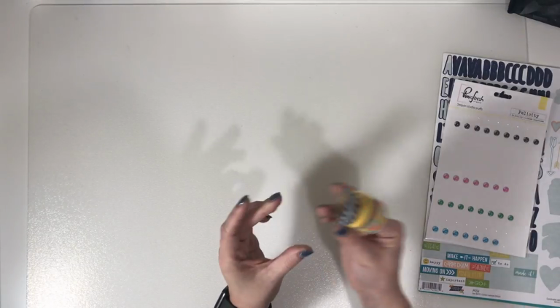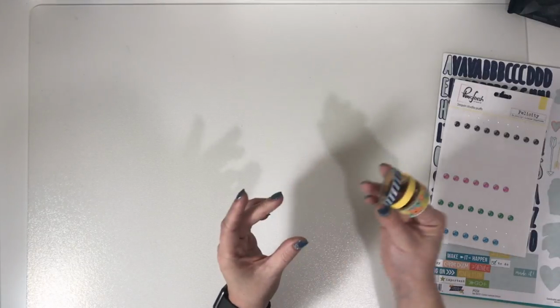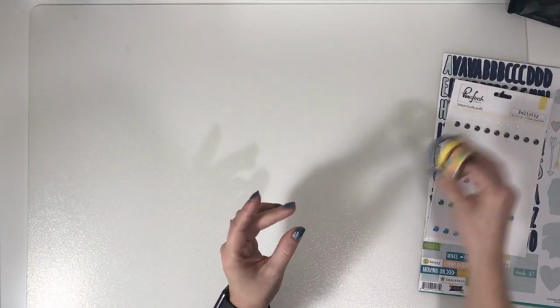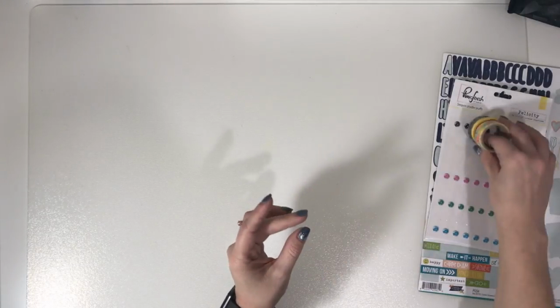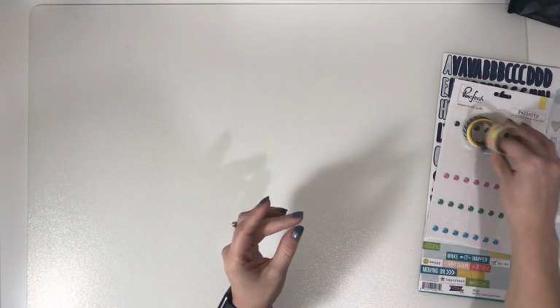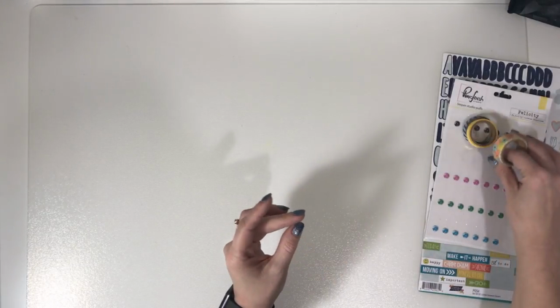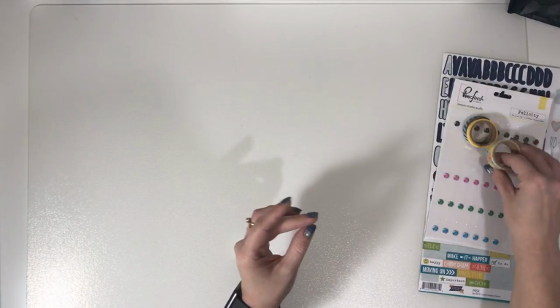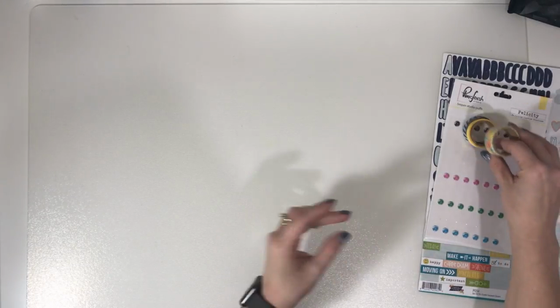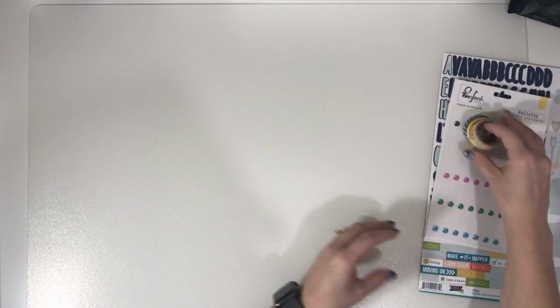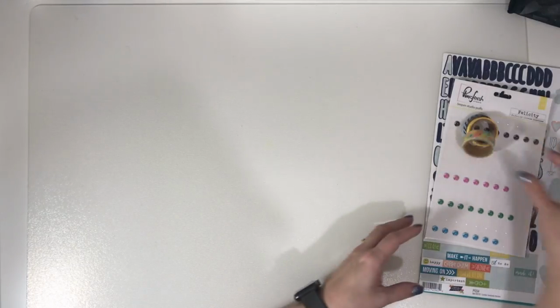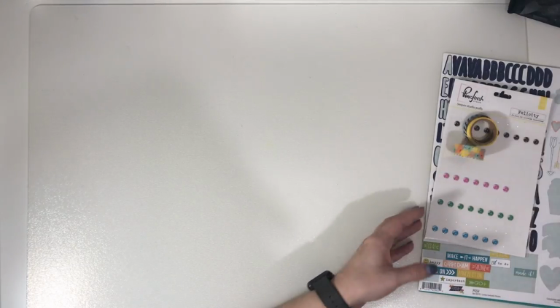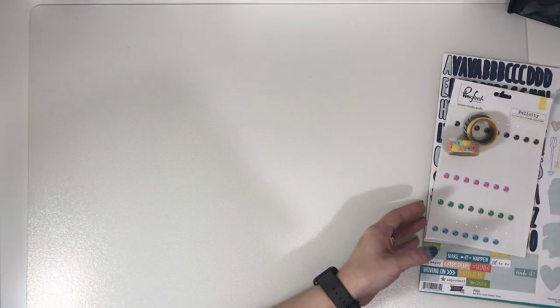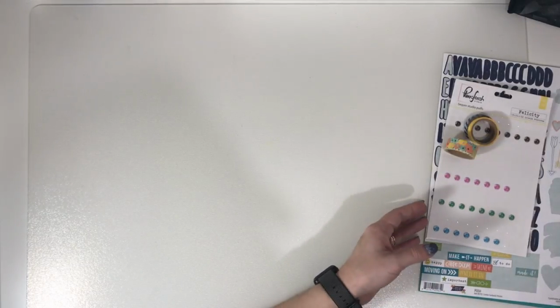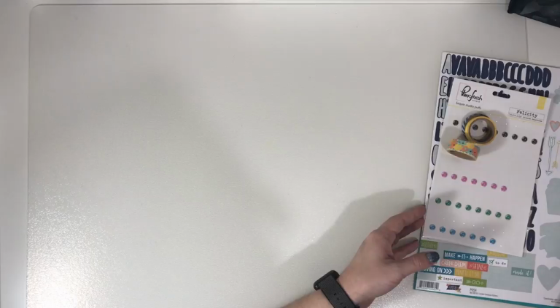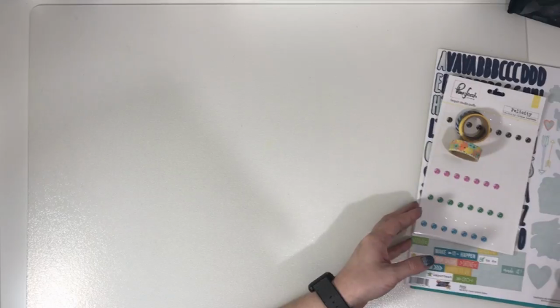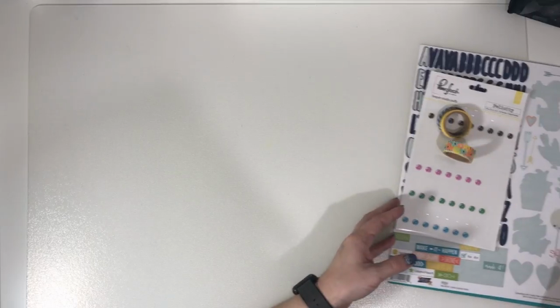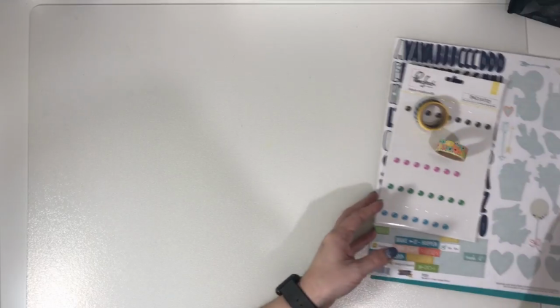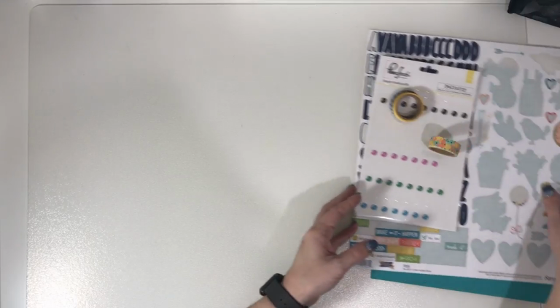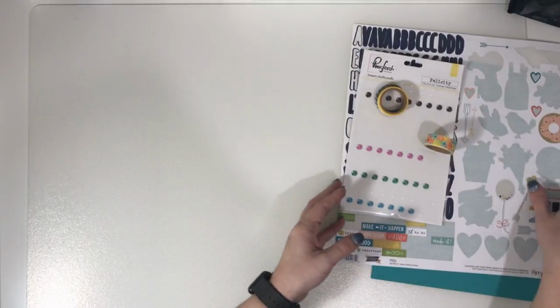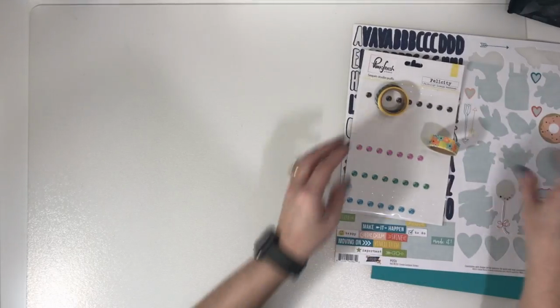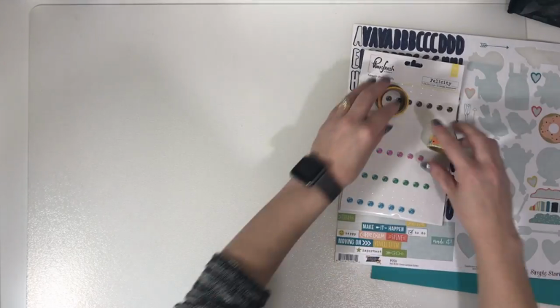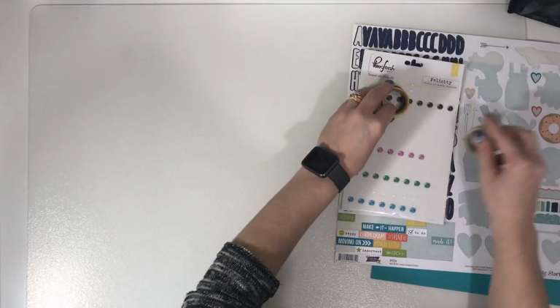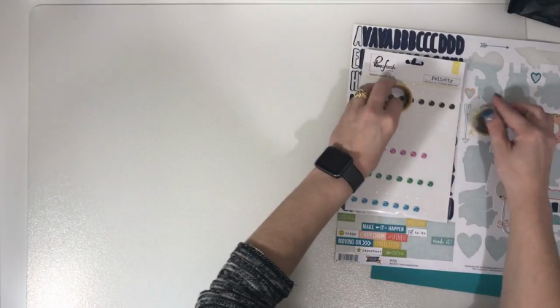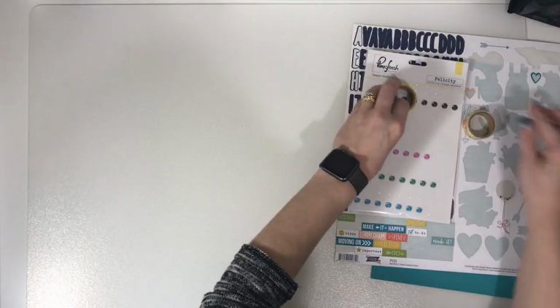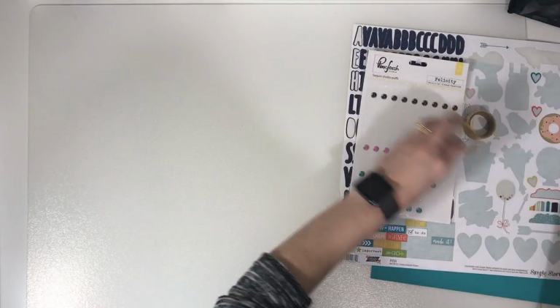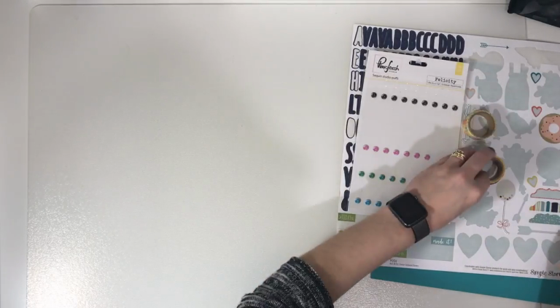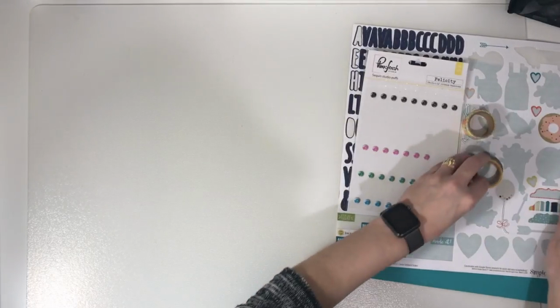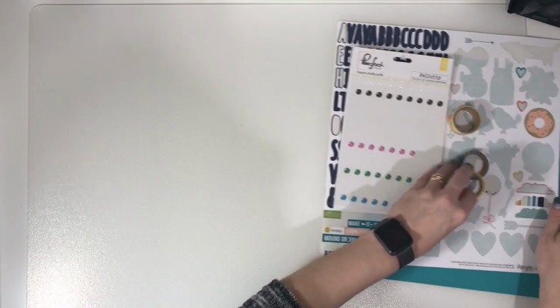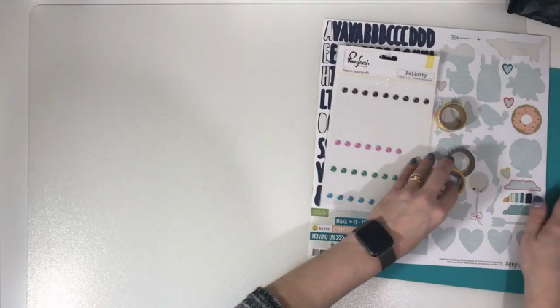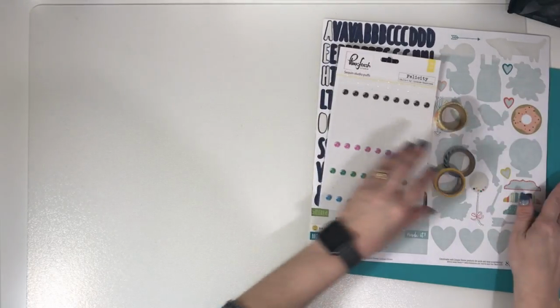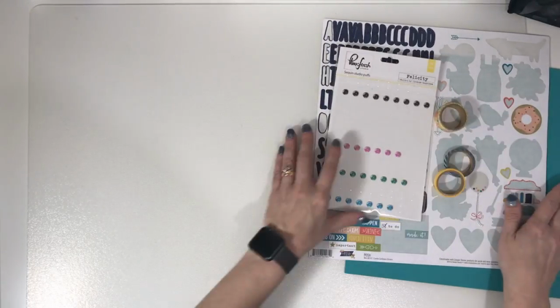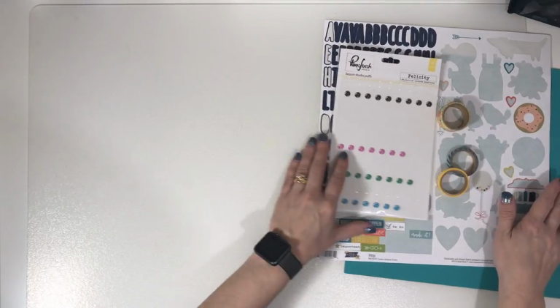I did use the washi, so that's always a plus. Kit bits wise, we've got the die cuts.